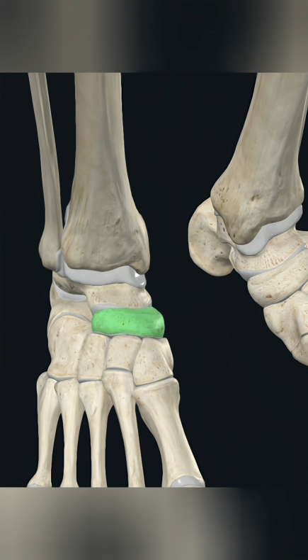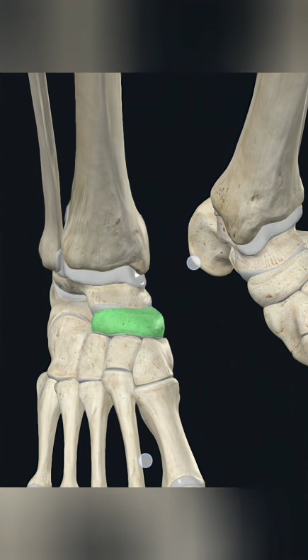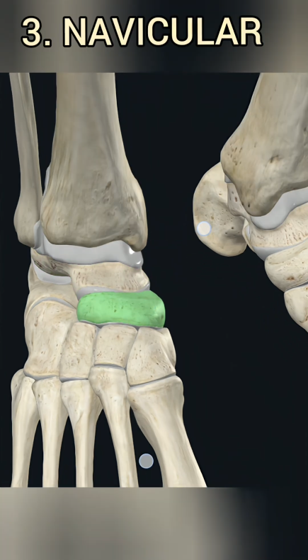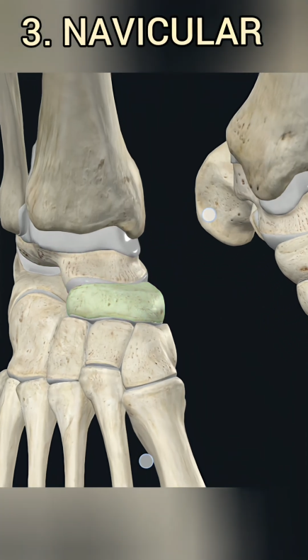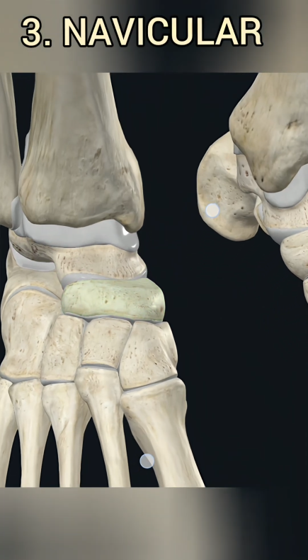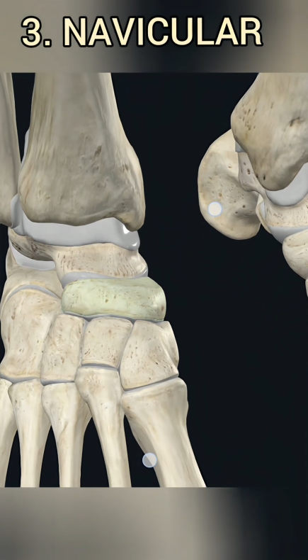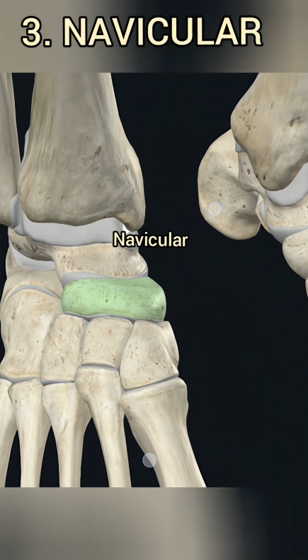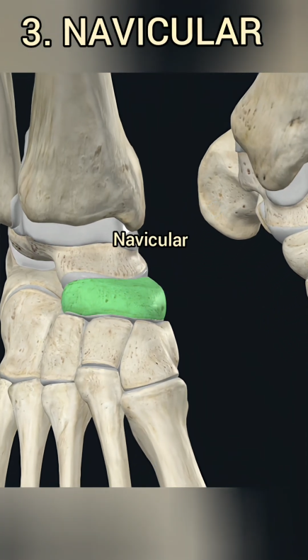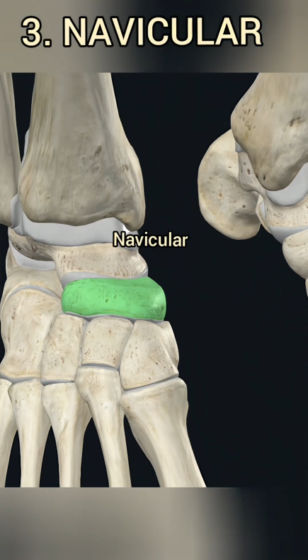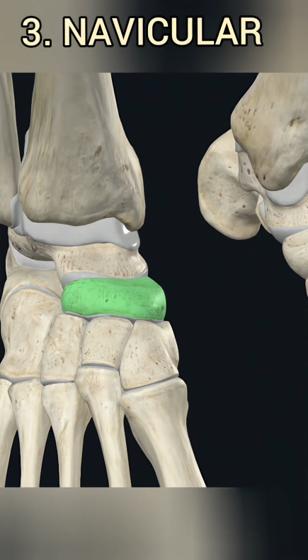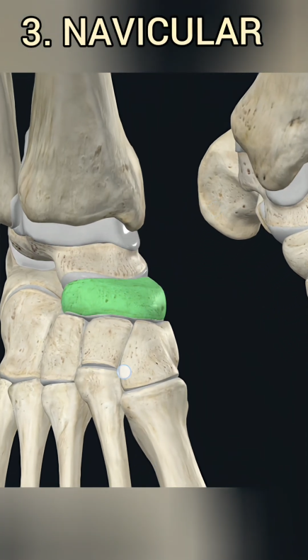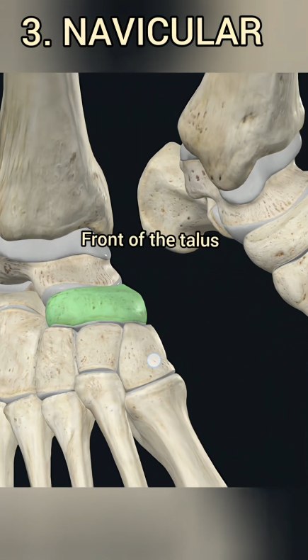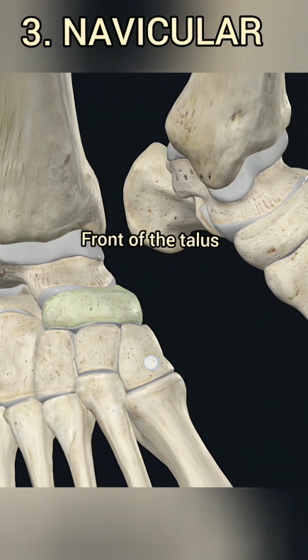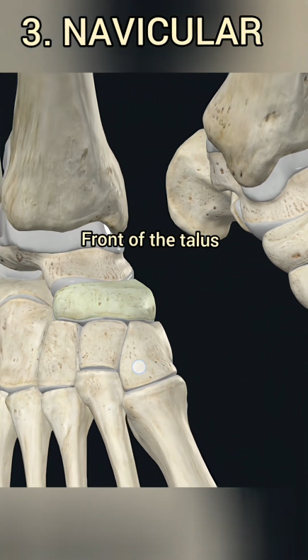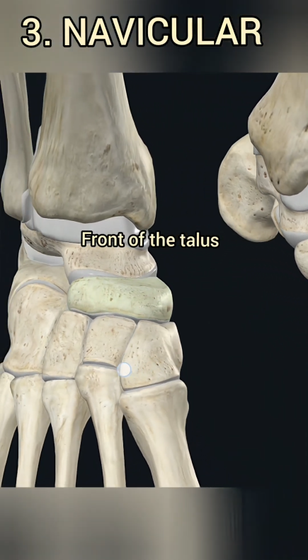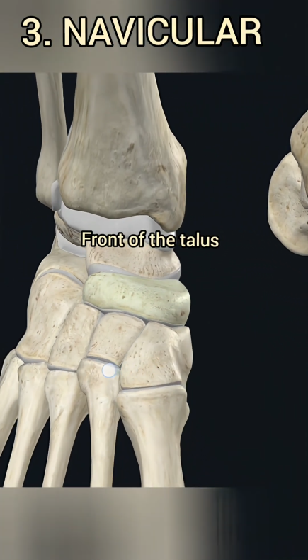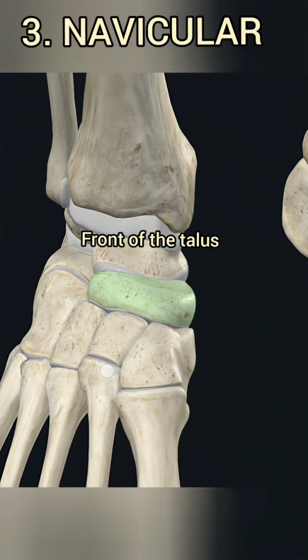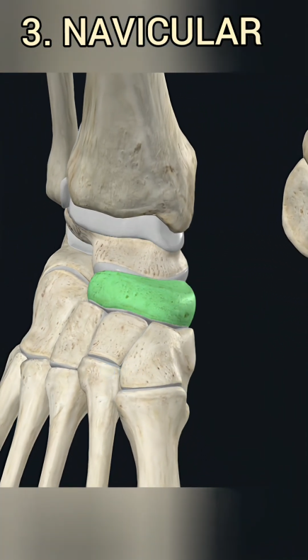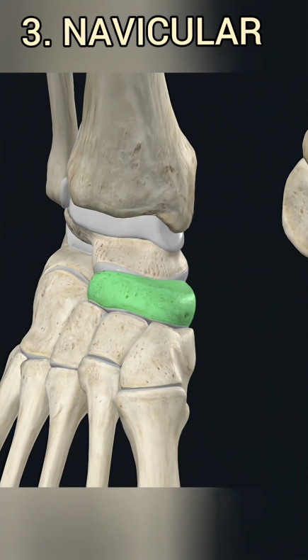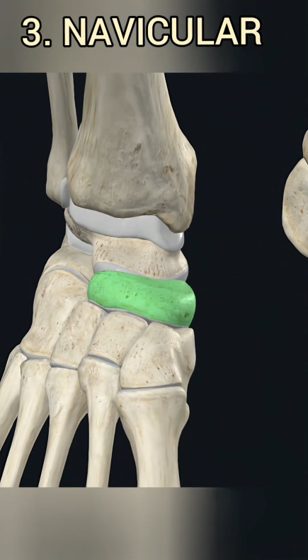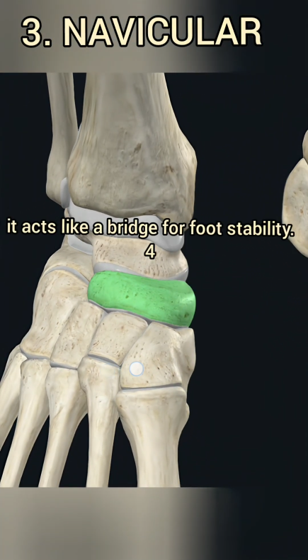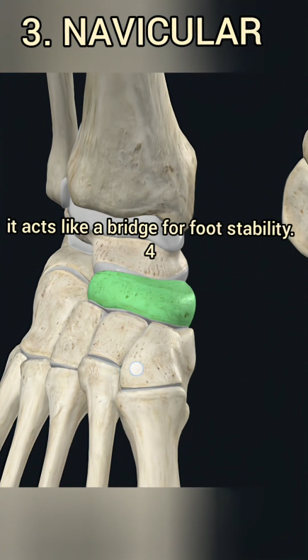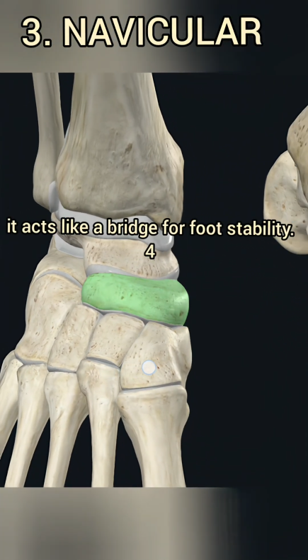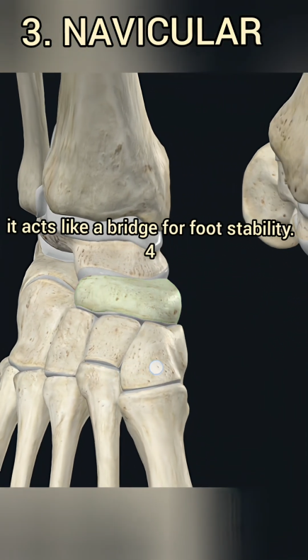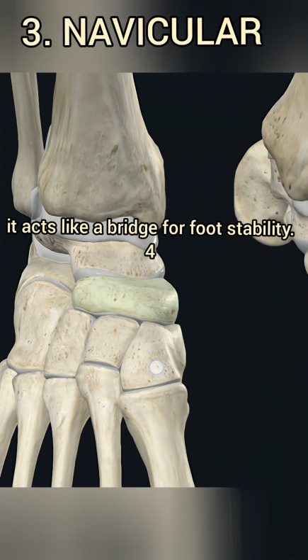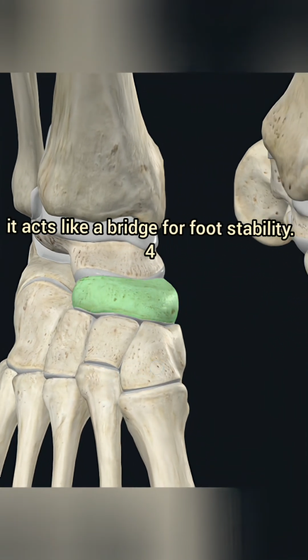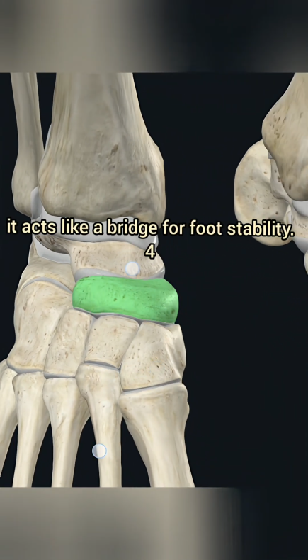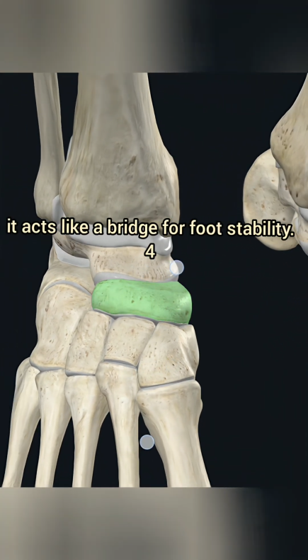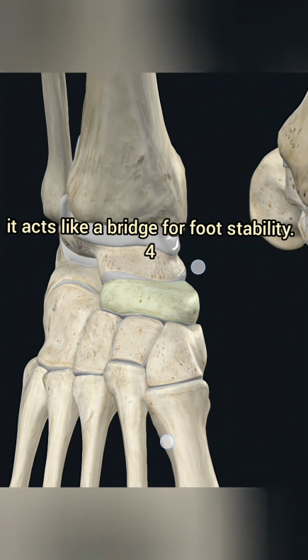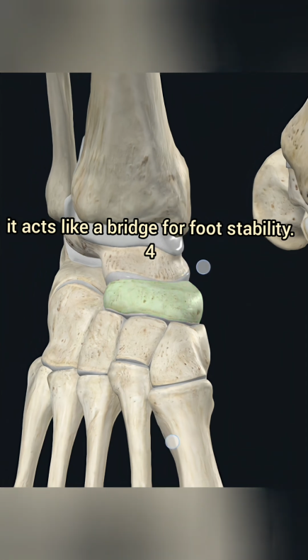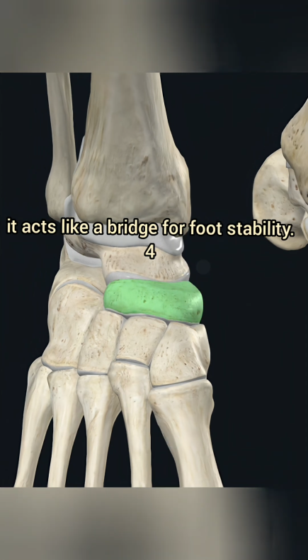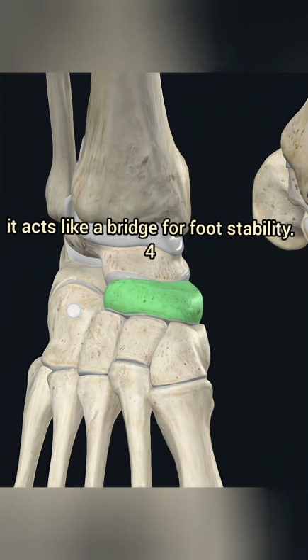3. Navicular. Front of the talus, it acts like a bridge for foot stability.